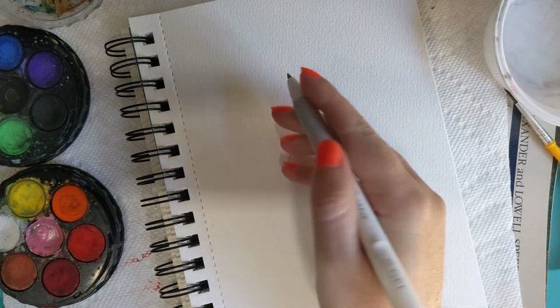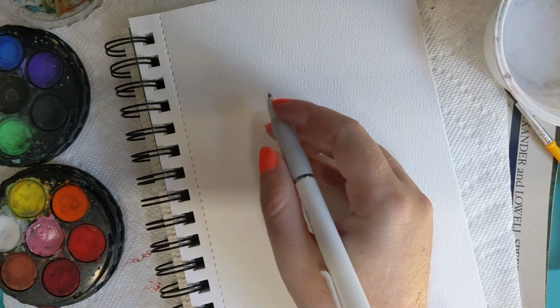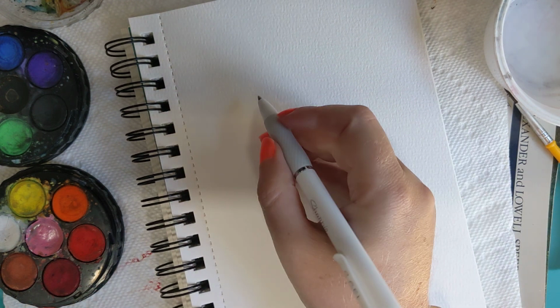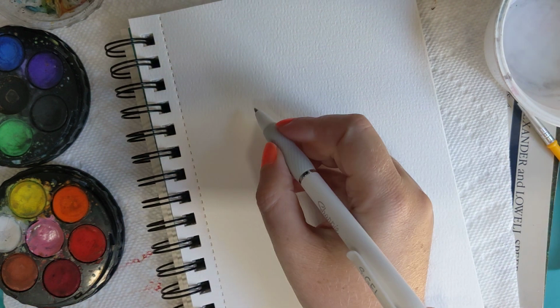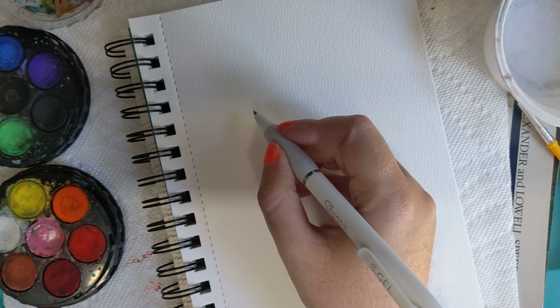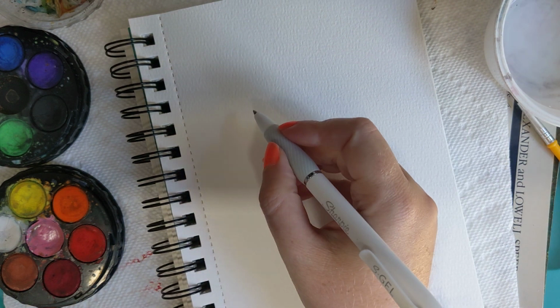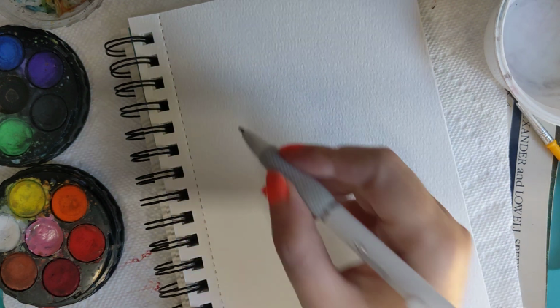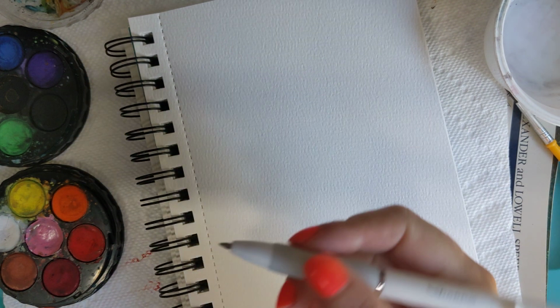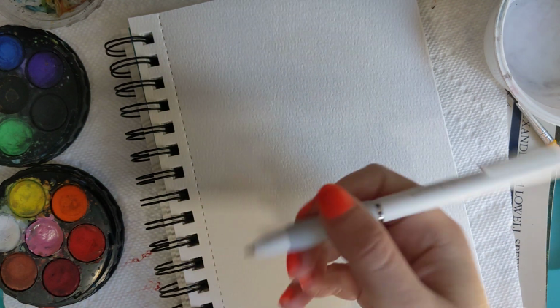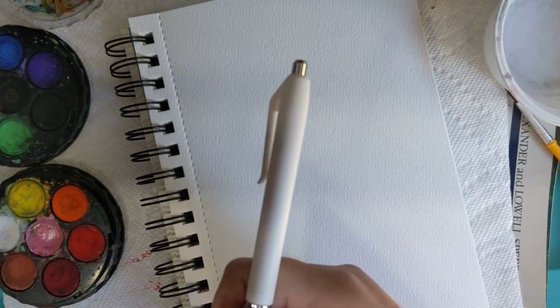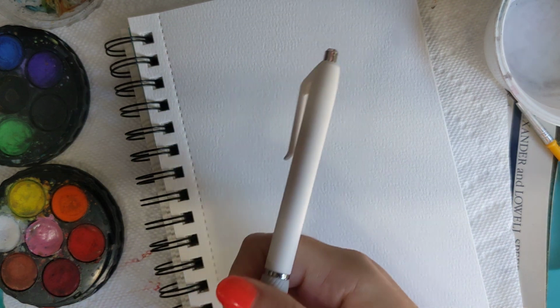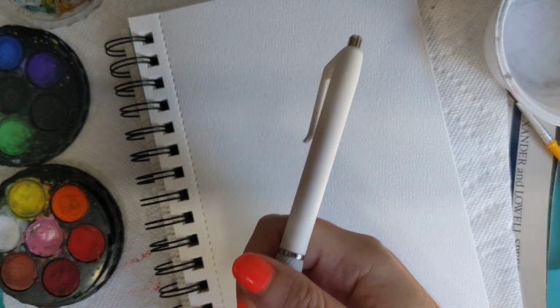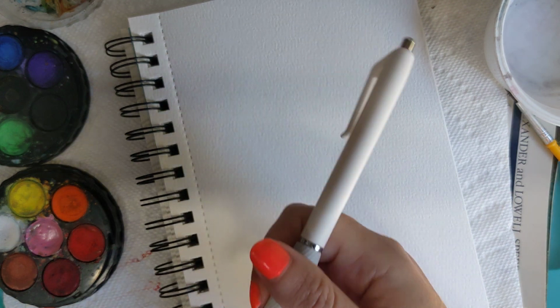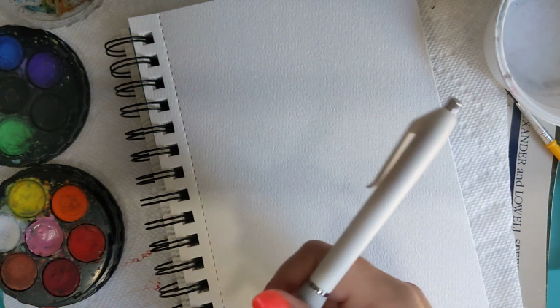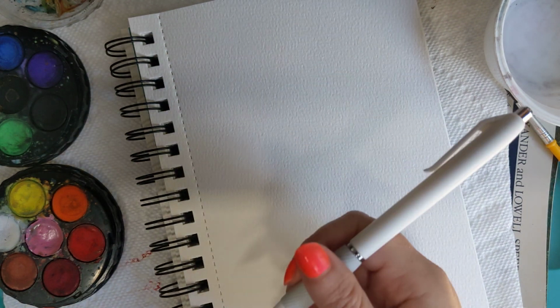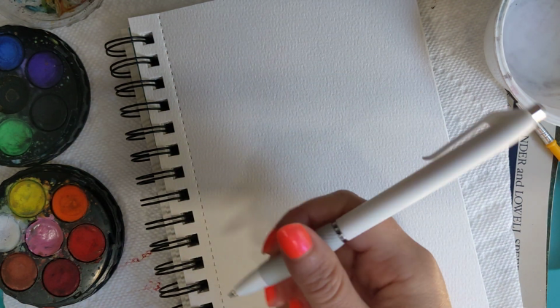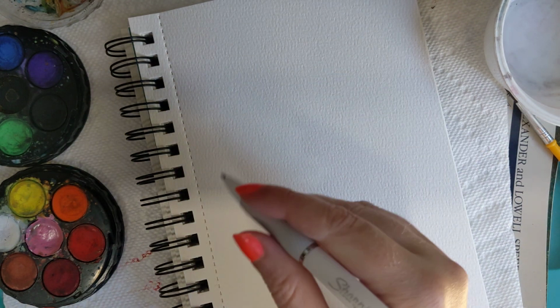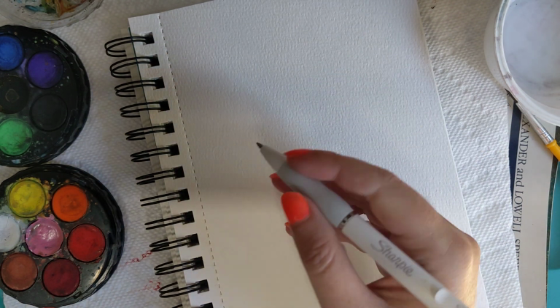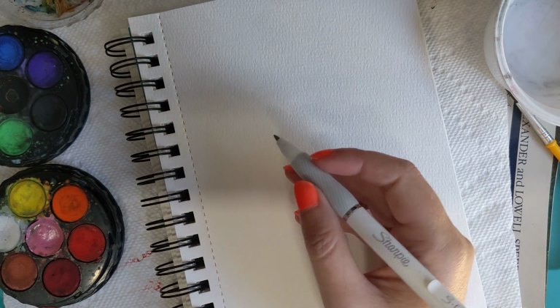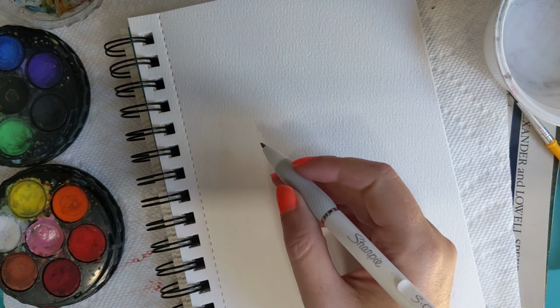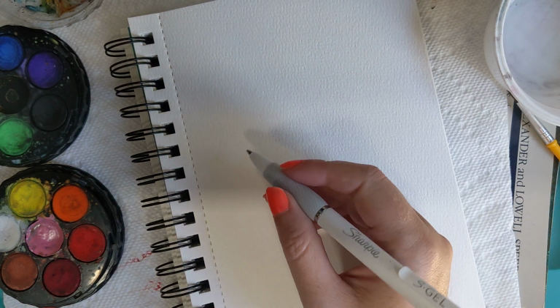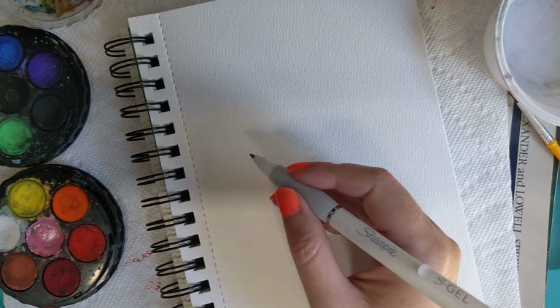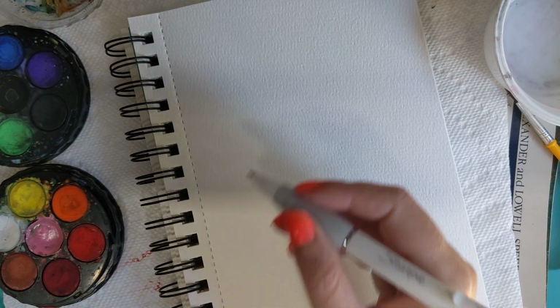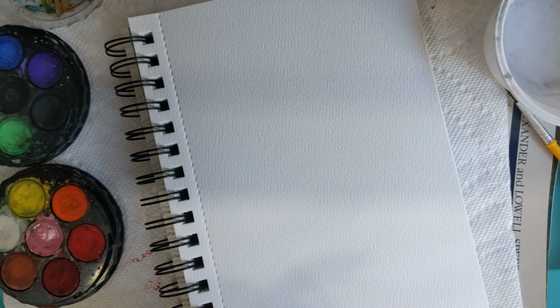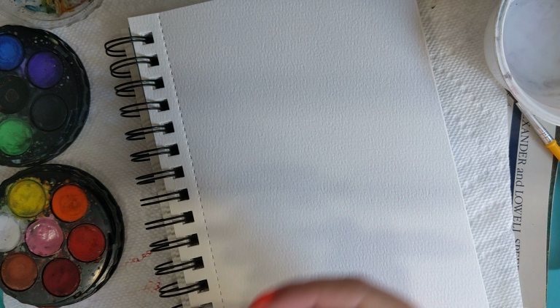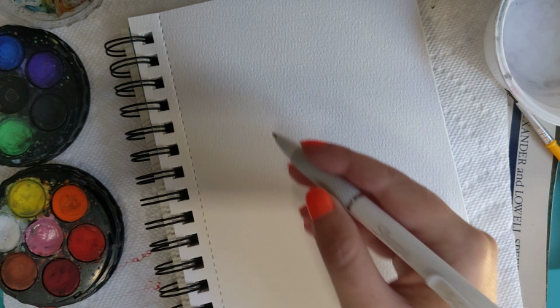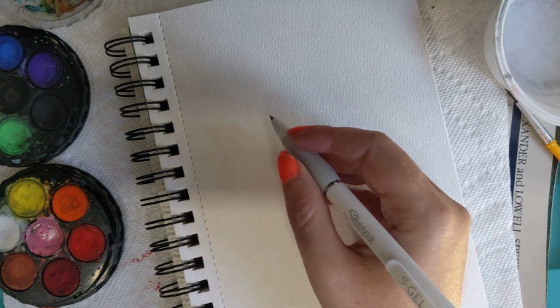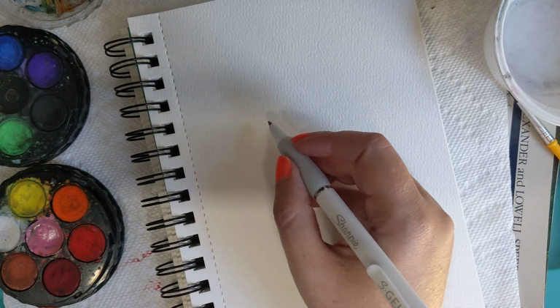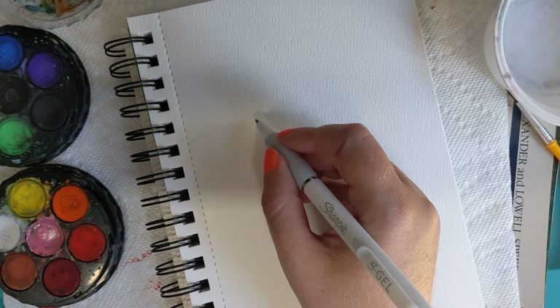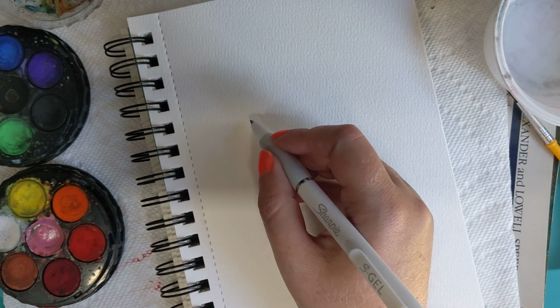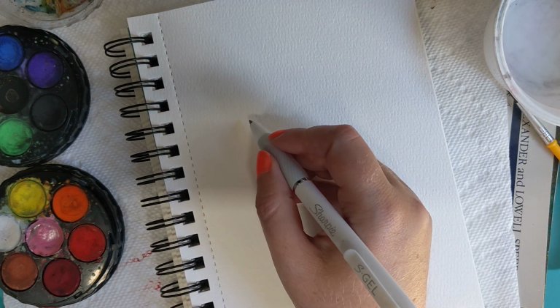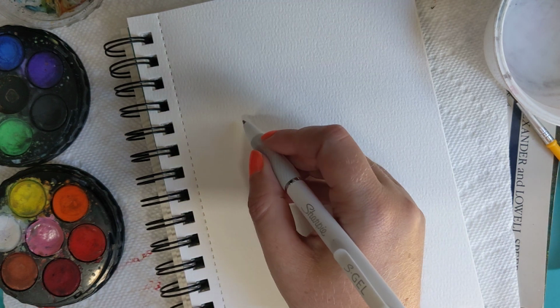I use a pen for a lot of my sketches, but feel free to use a pencil.